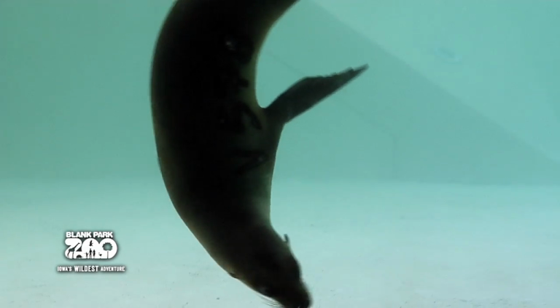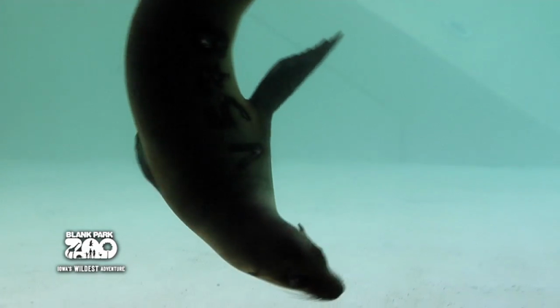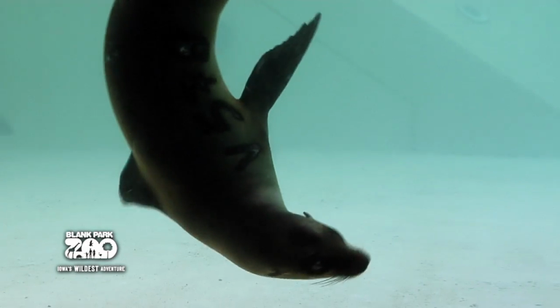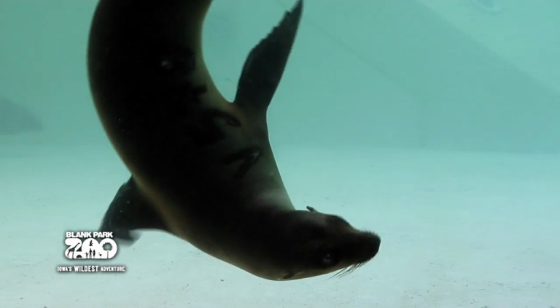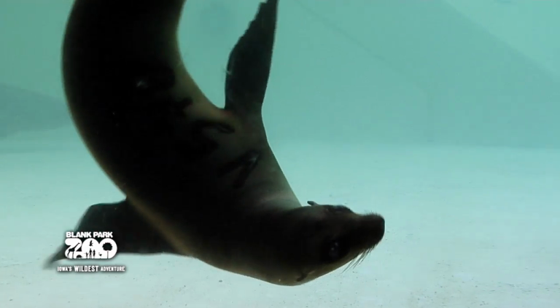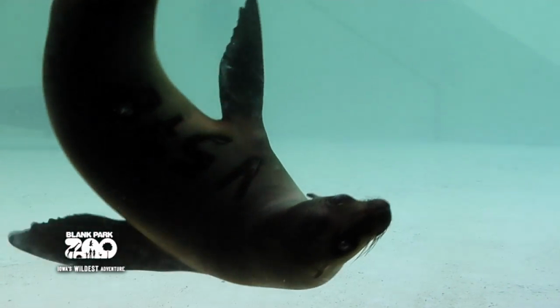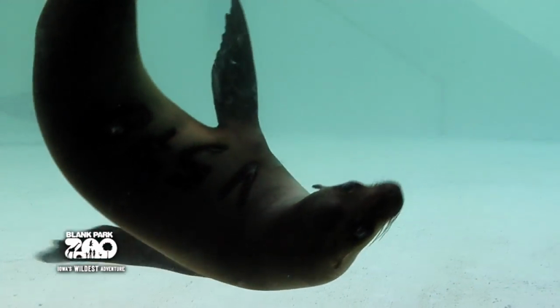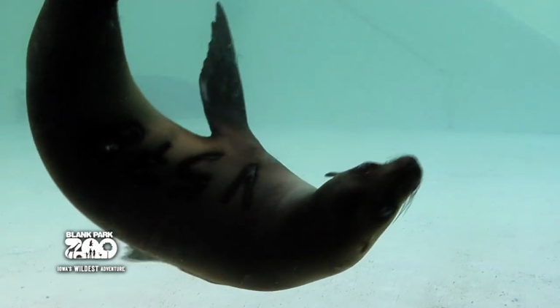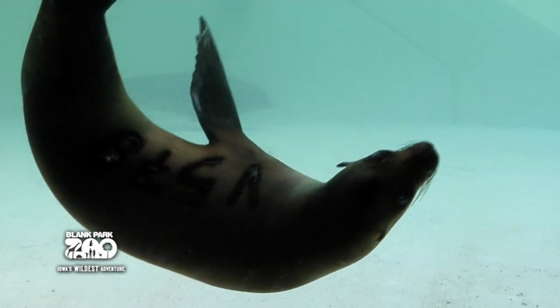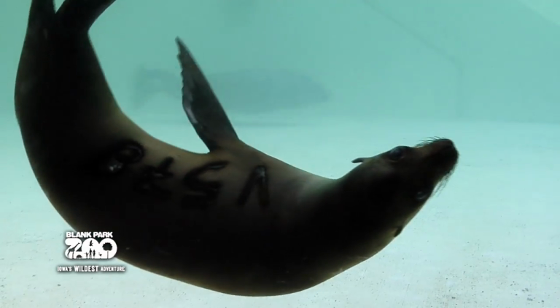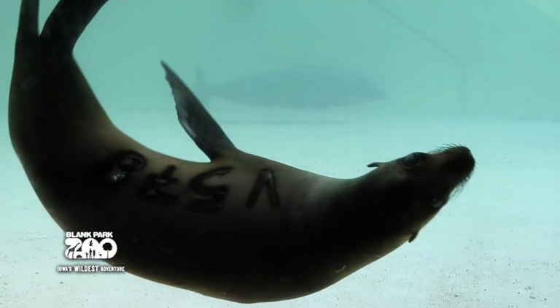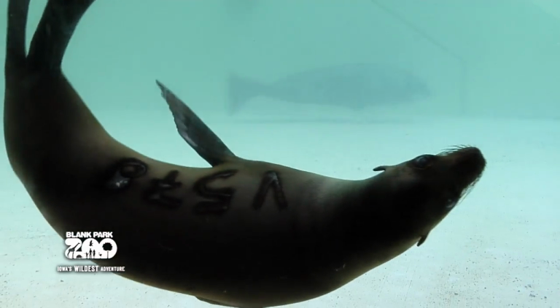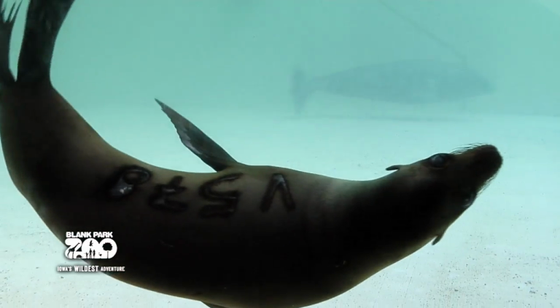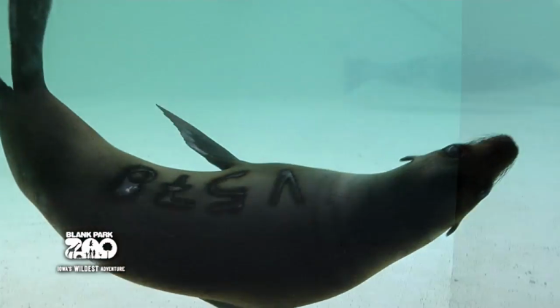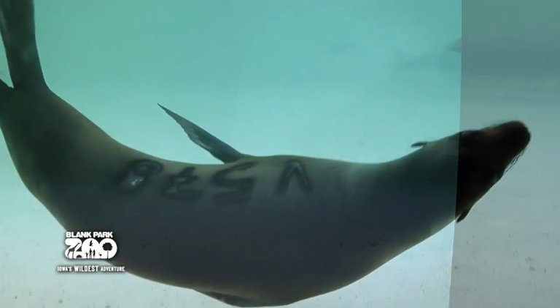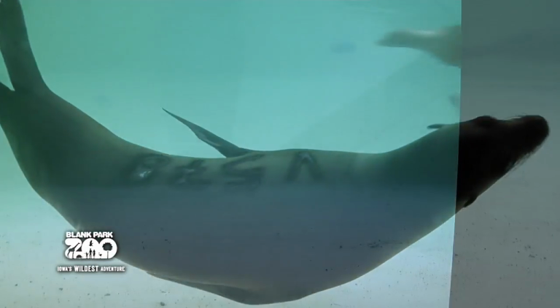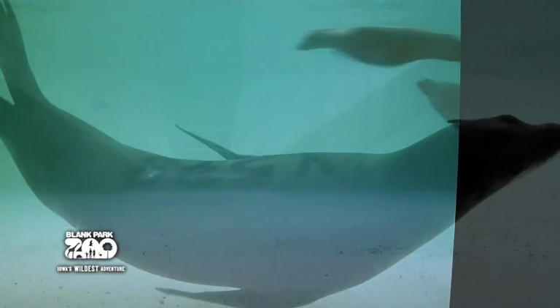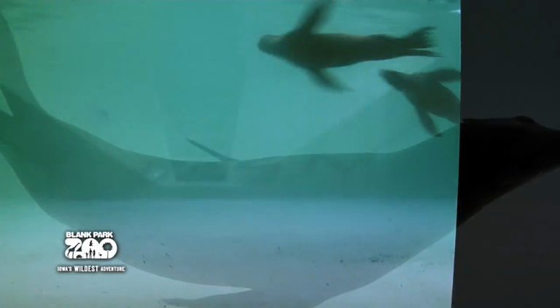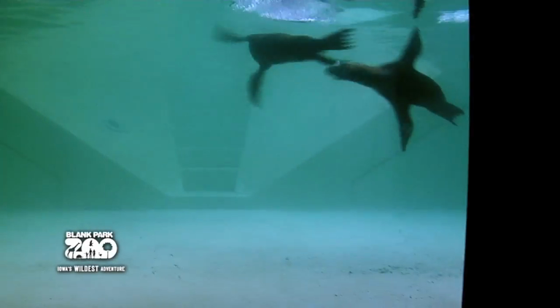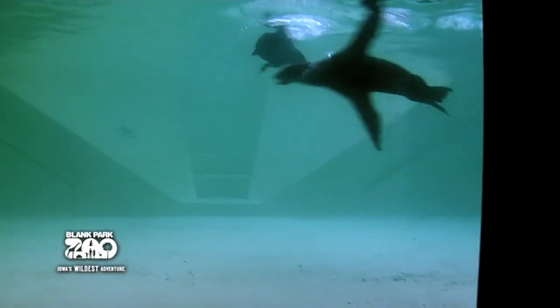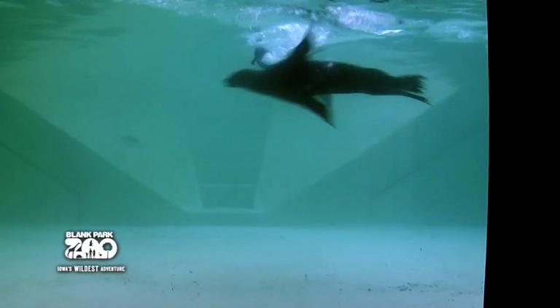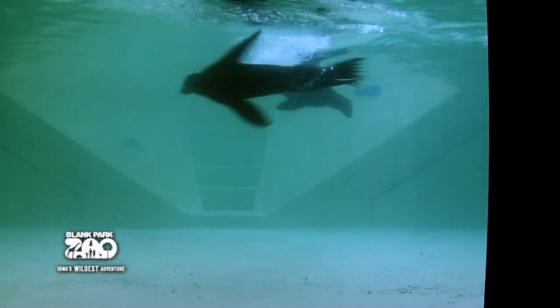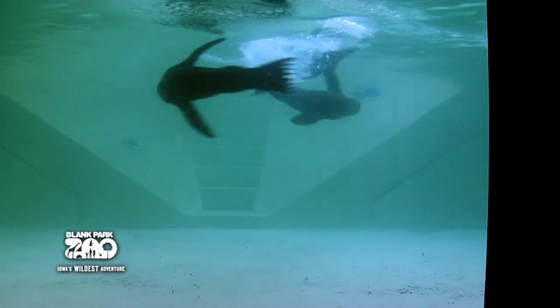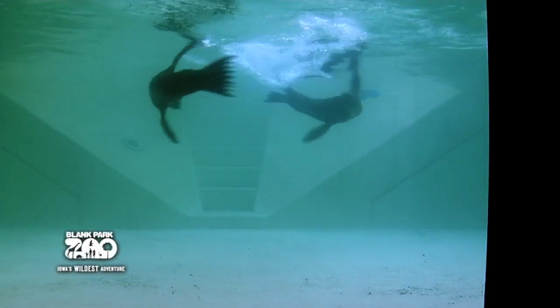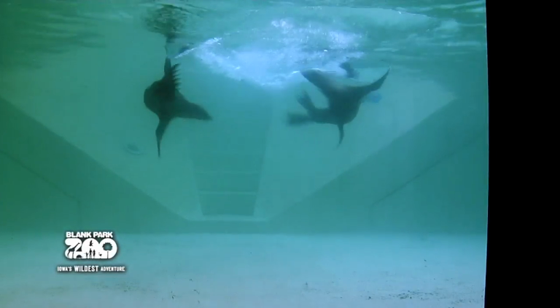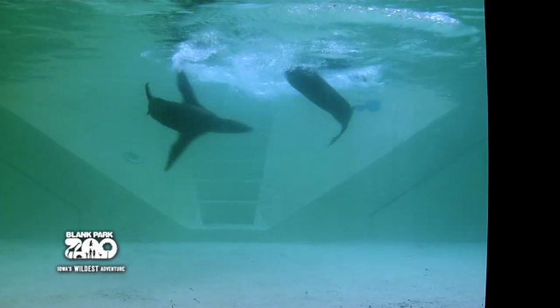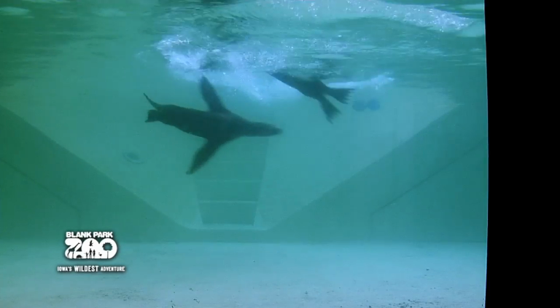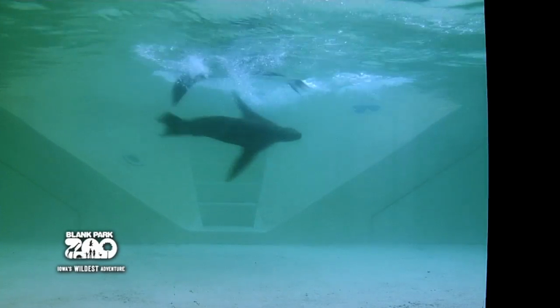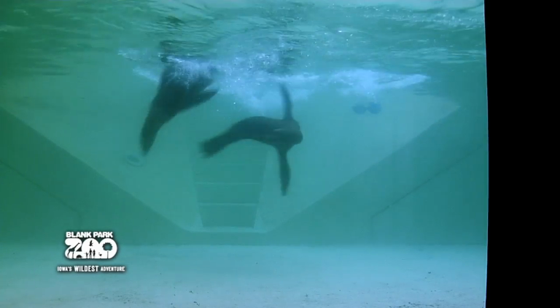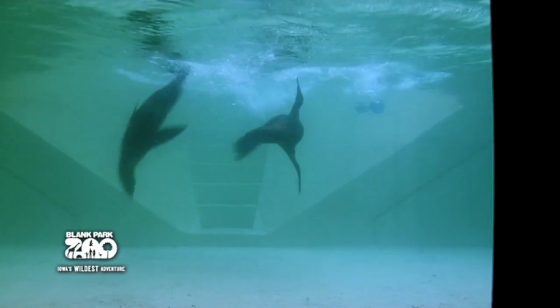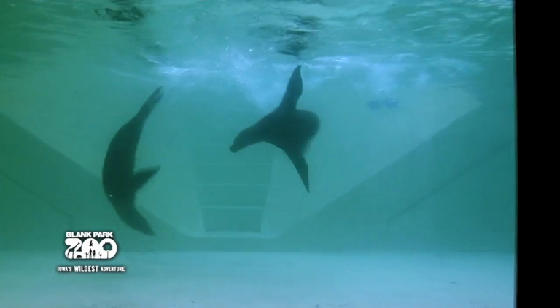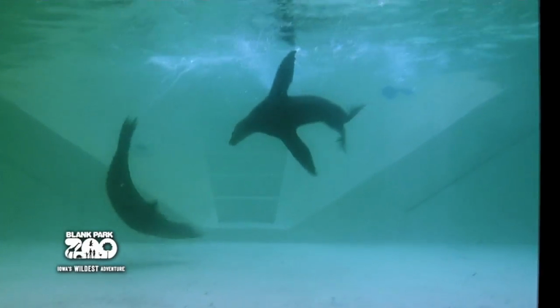How is she getting along? She's getting along really well. When we first introduced her to all the others, they played non-stop all day.